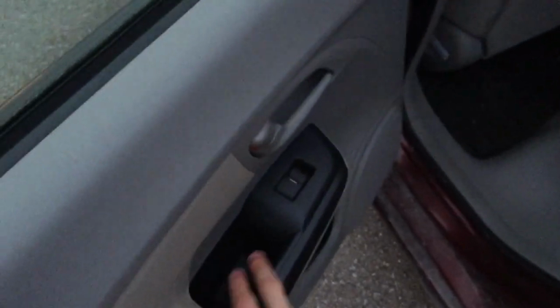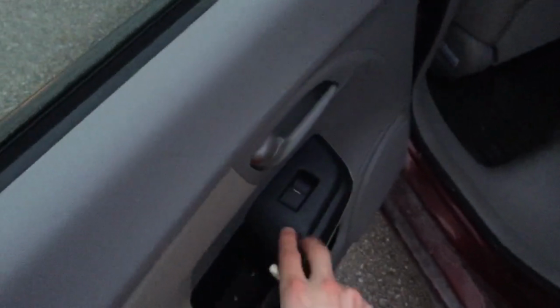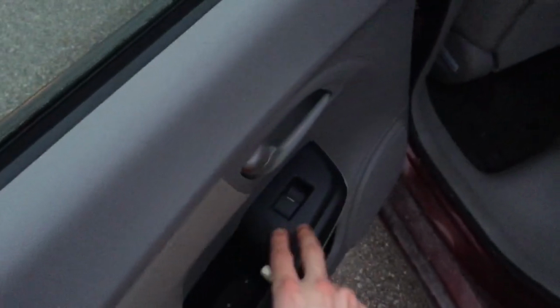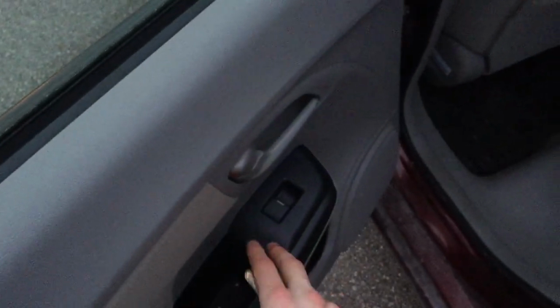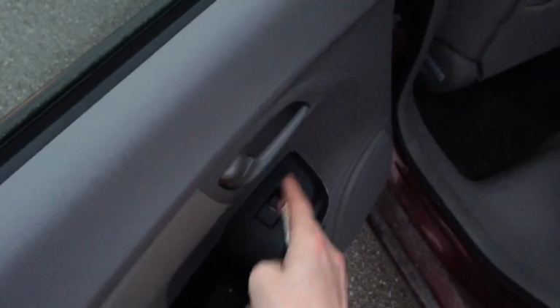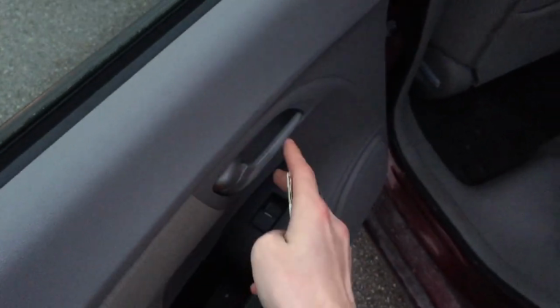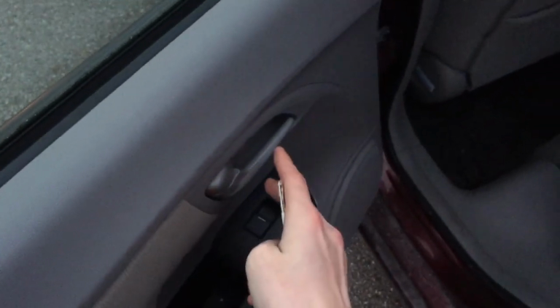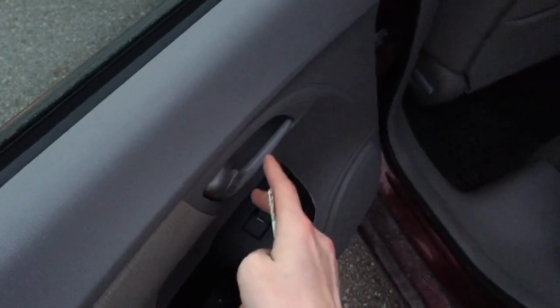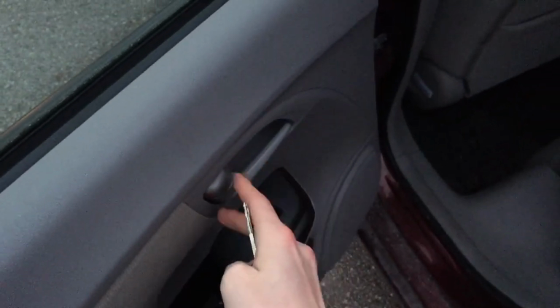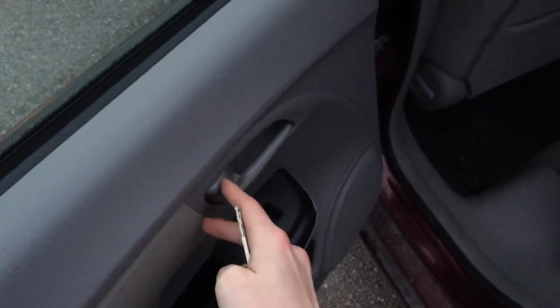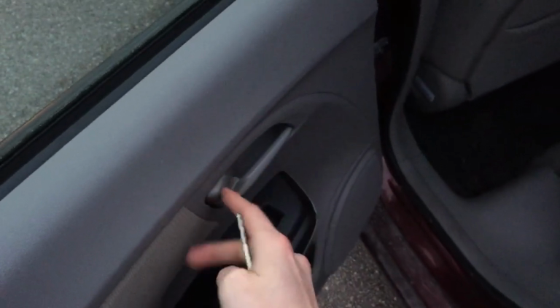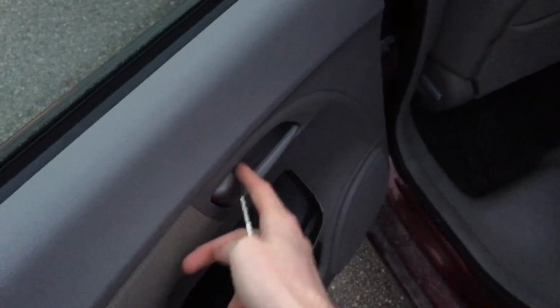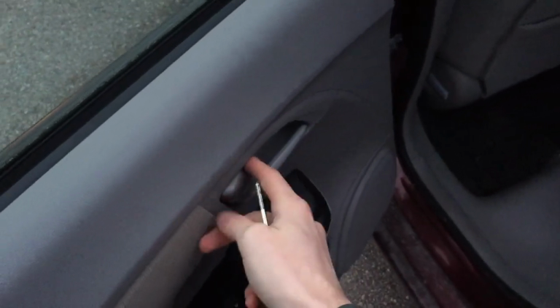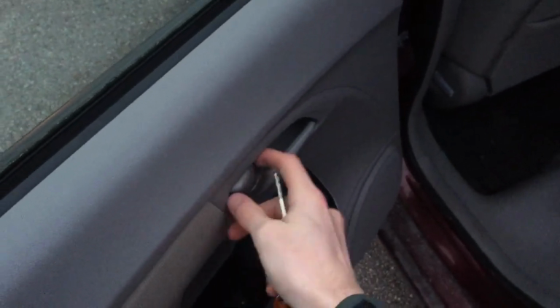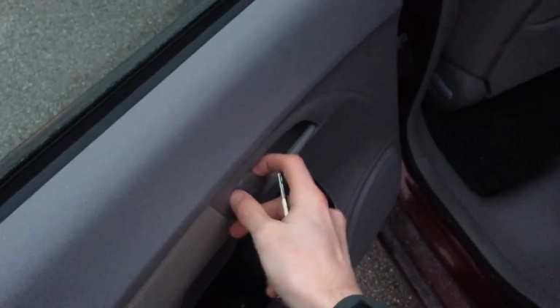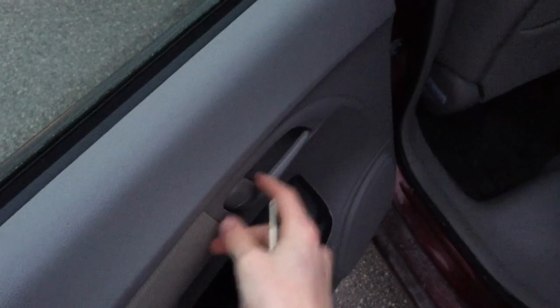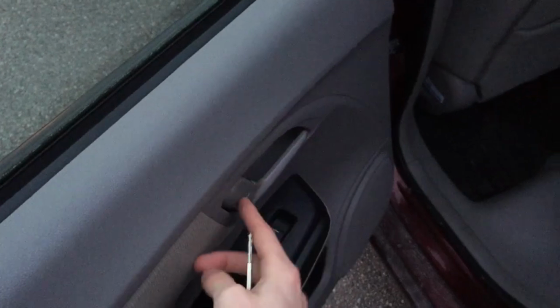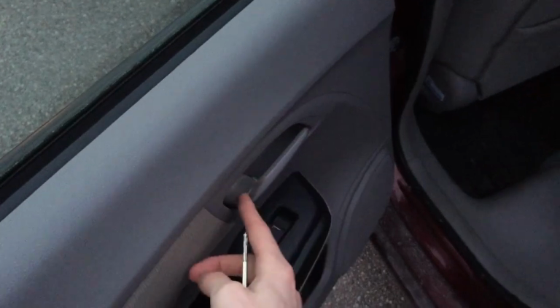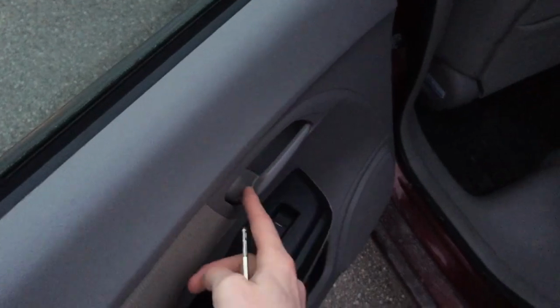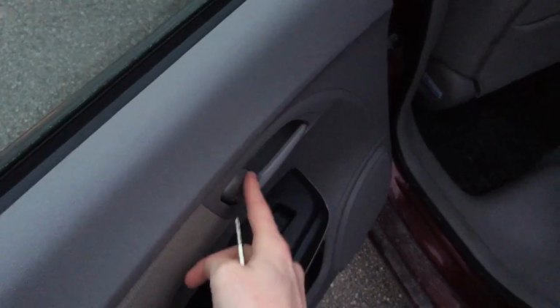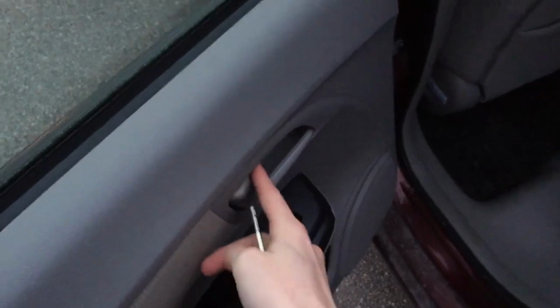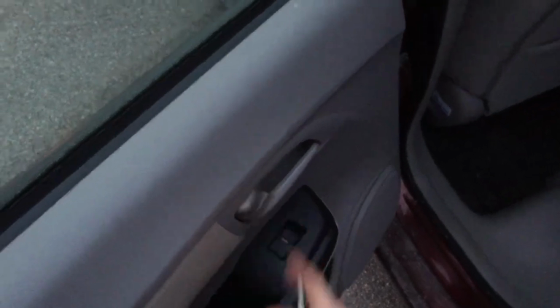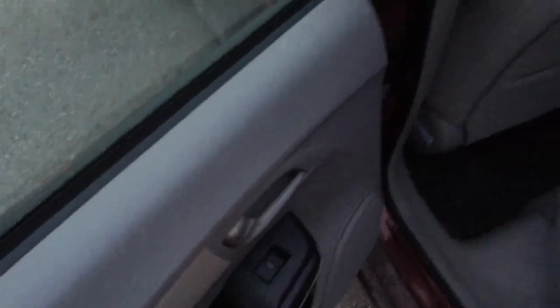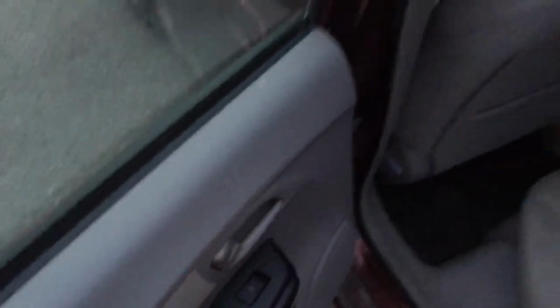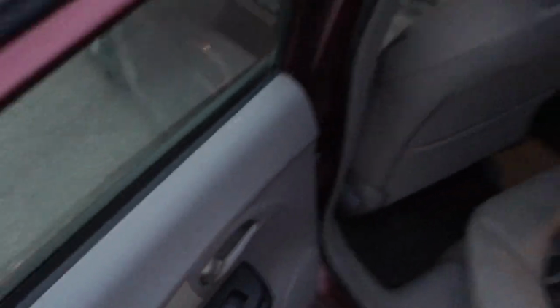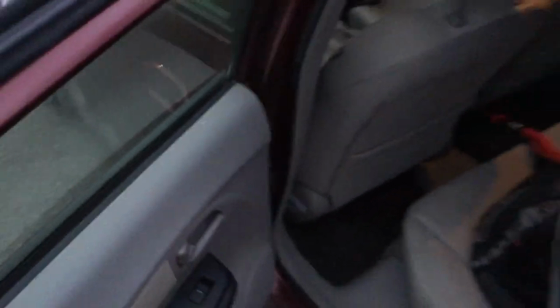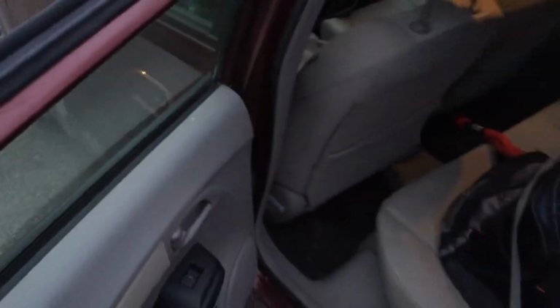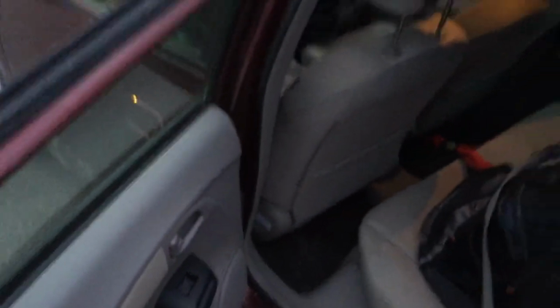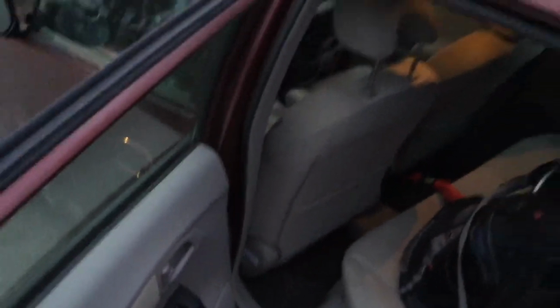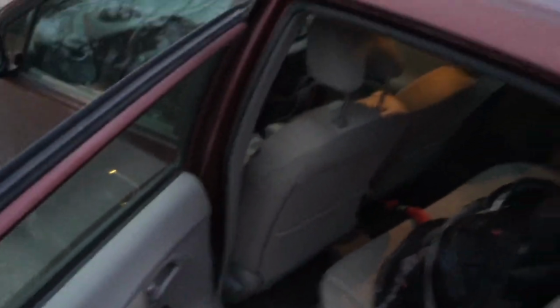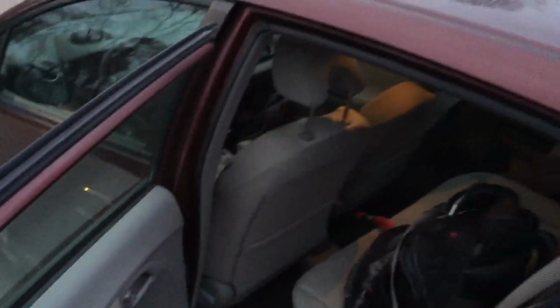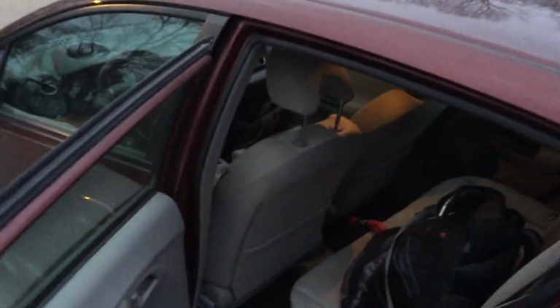In the back we have hard touch materials all the way around. This is a very thin carpet-like material. You have a power window and your lock's right here, but nothing too fancy.